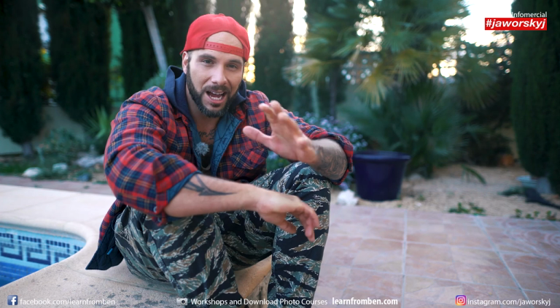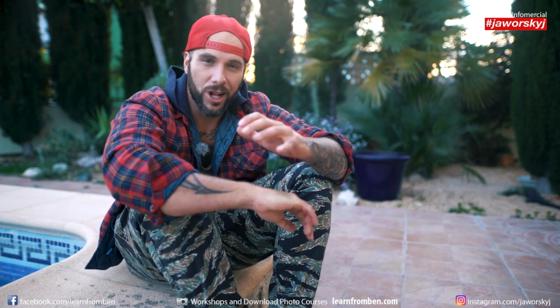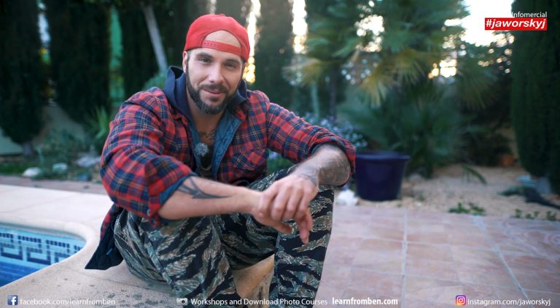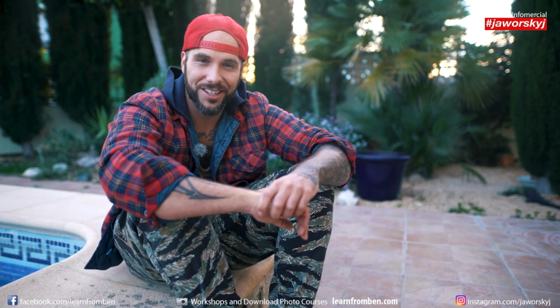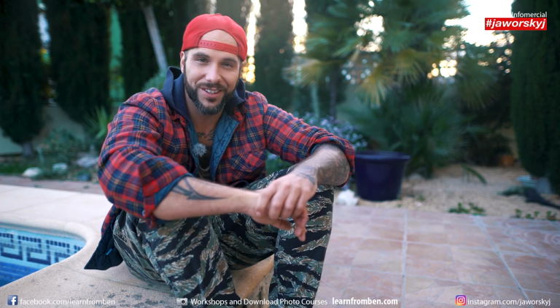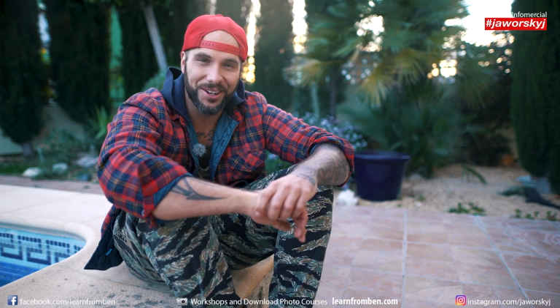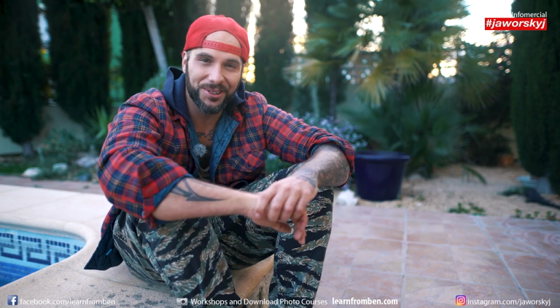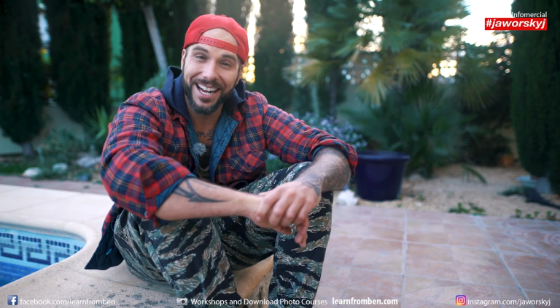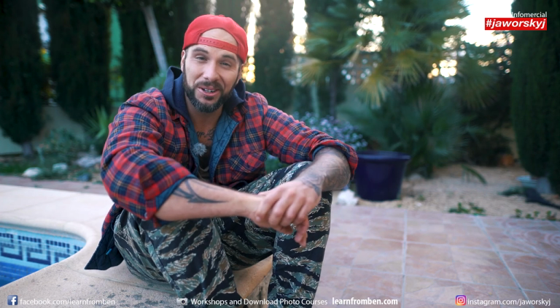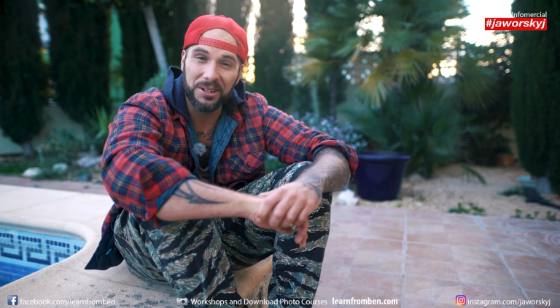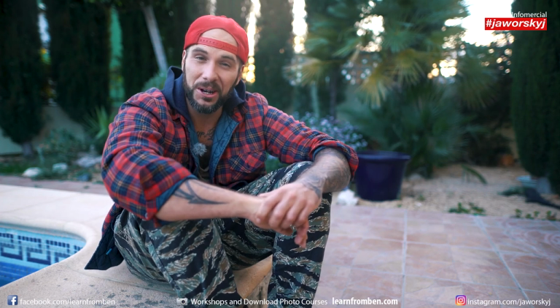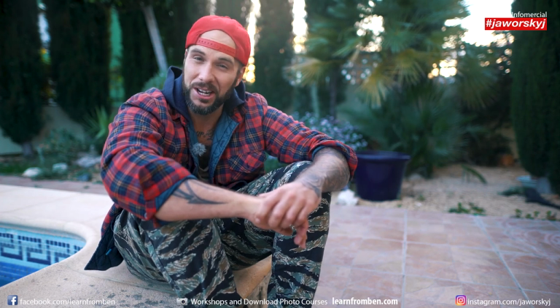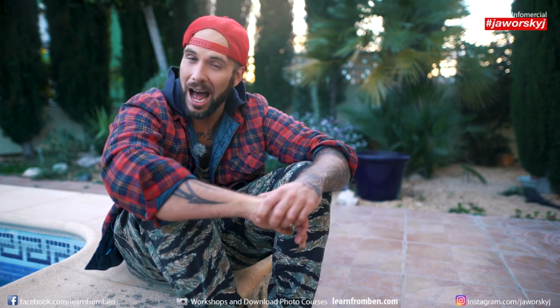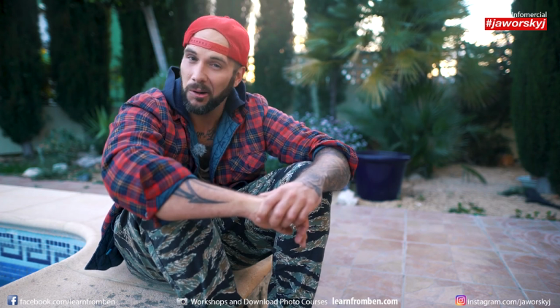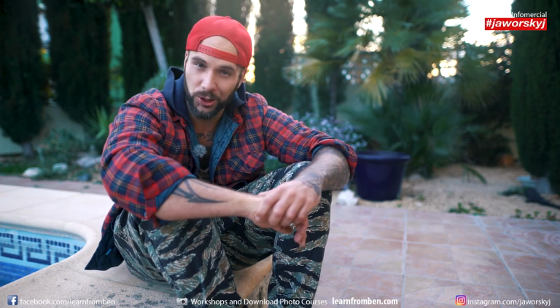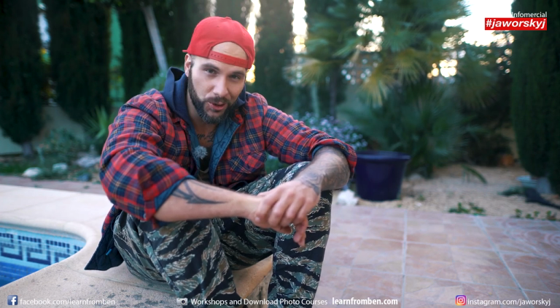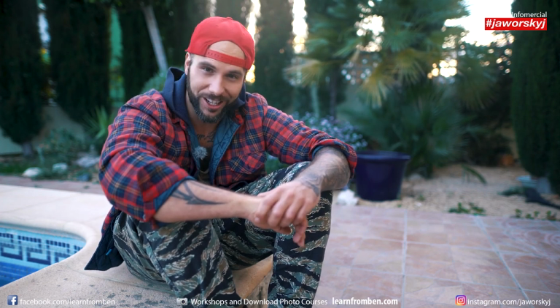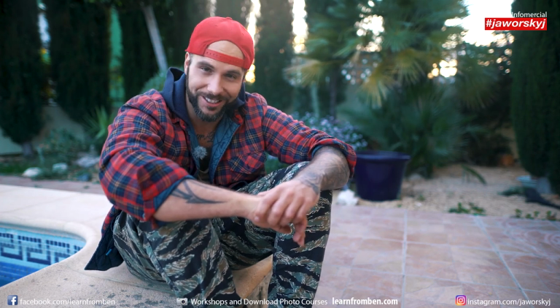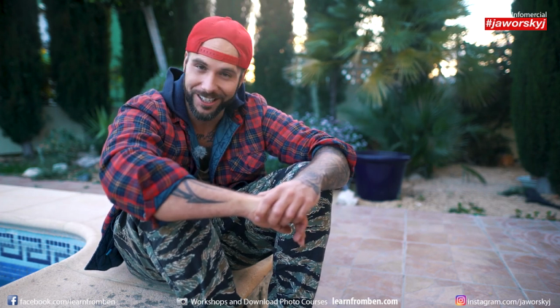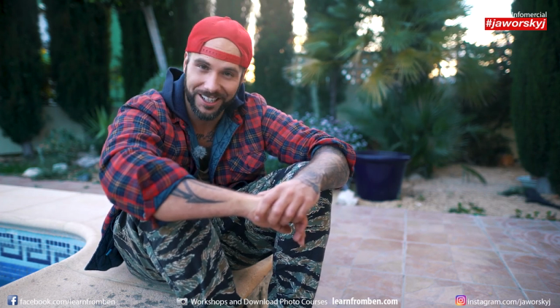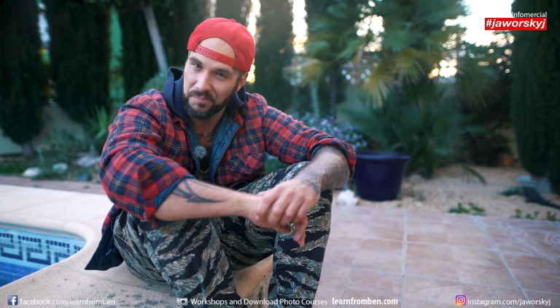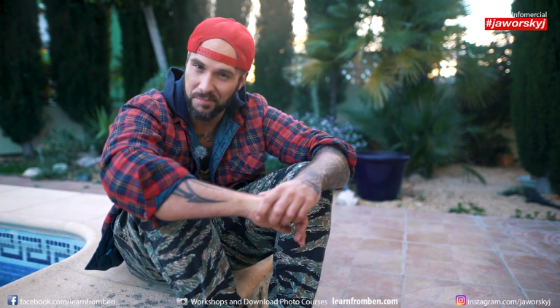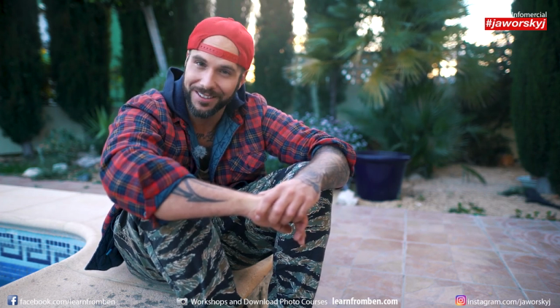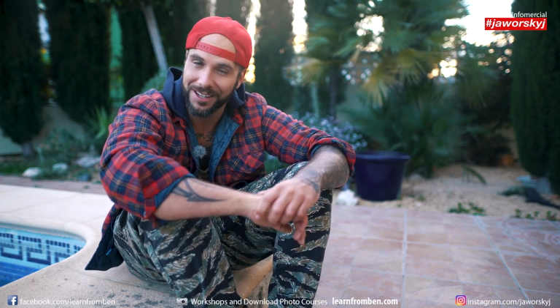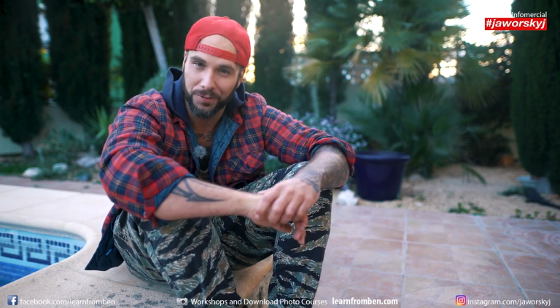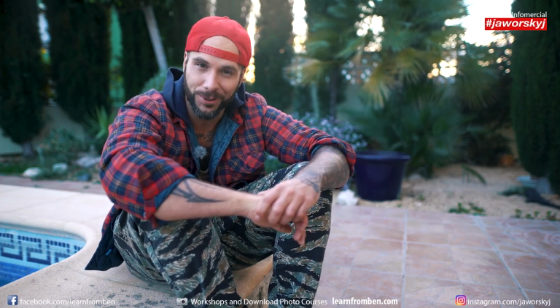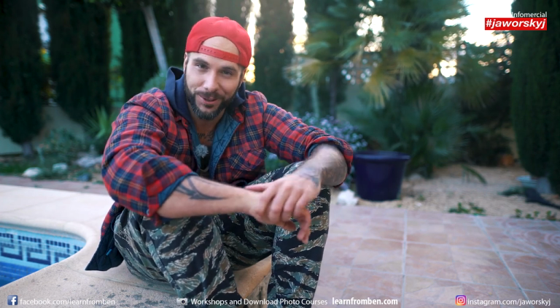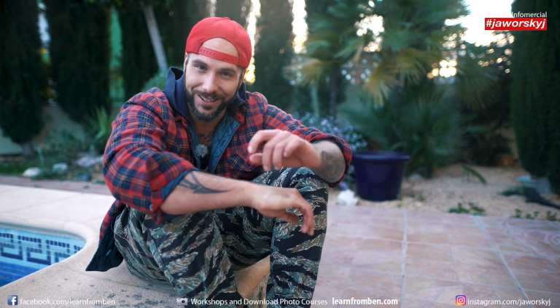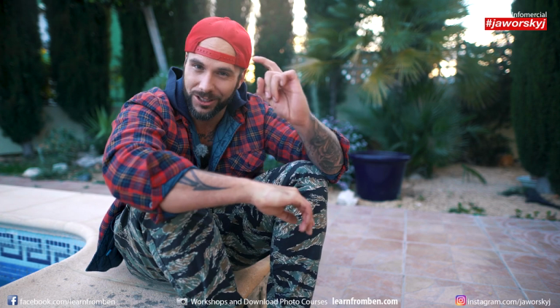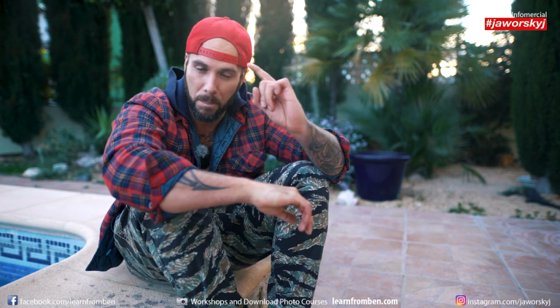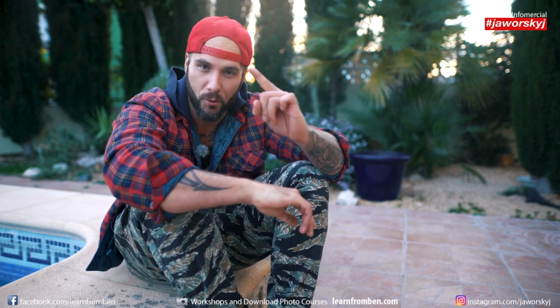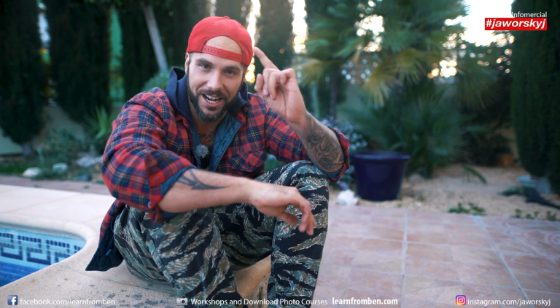Hi and welcome. Today I talk about how you can take amazing photos in spring.